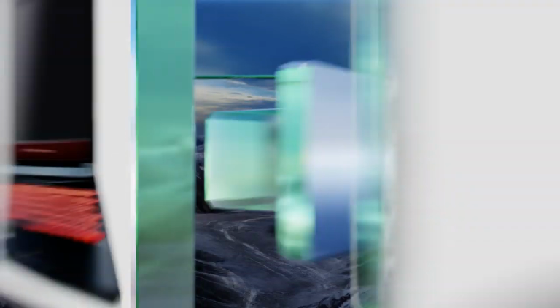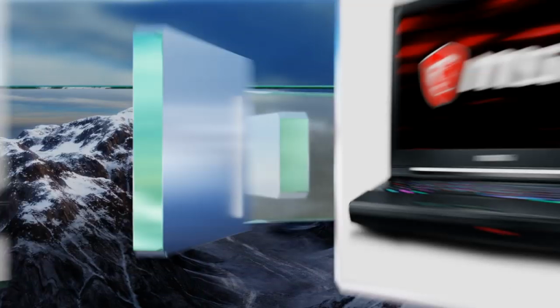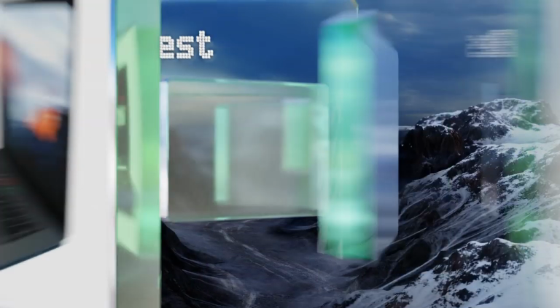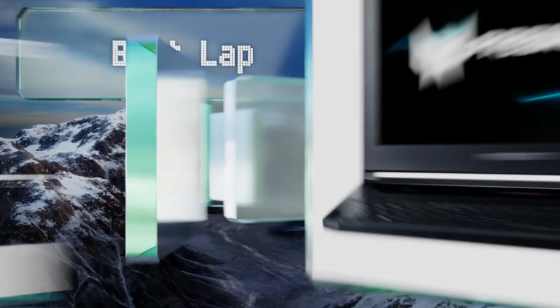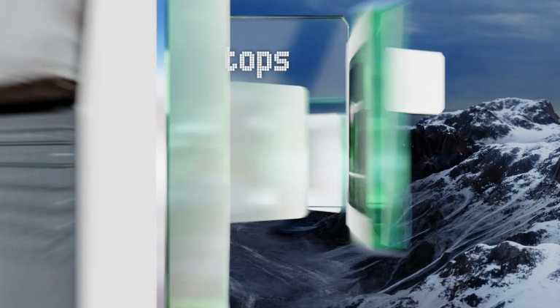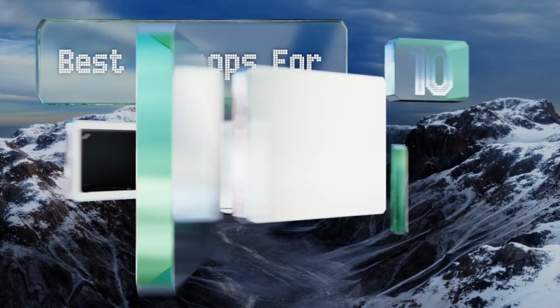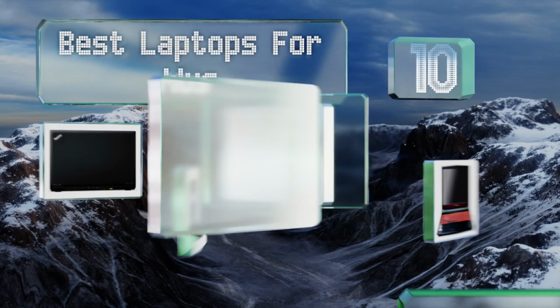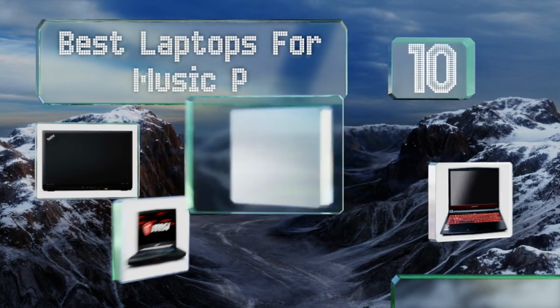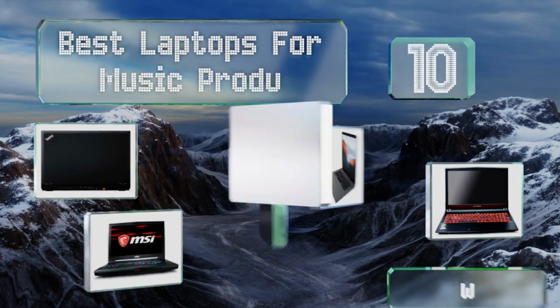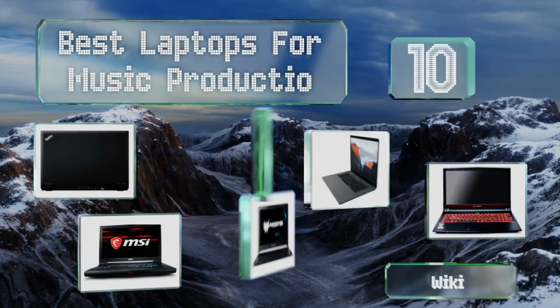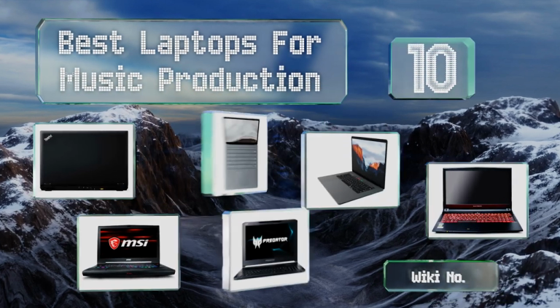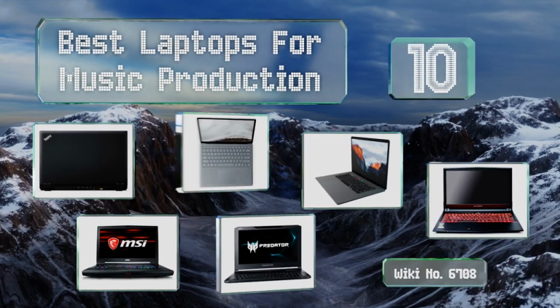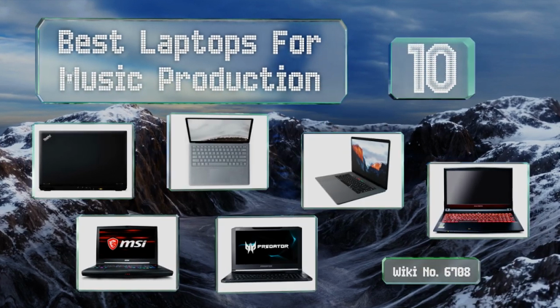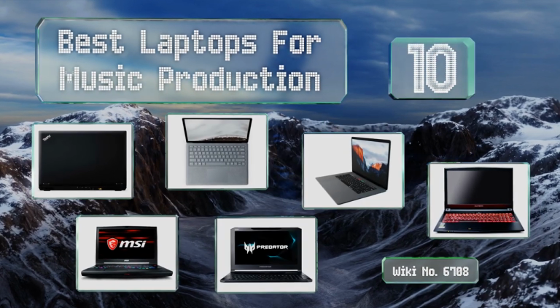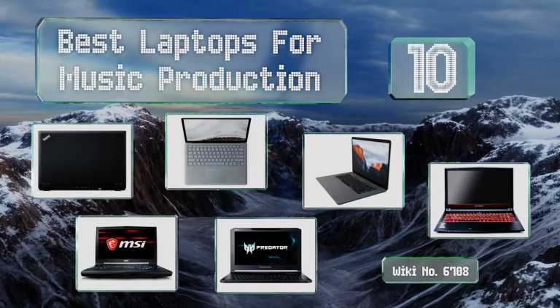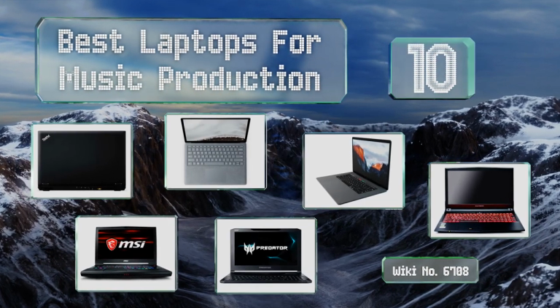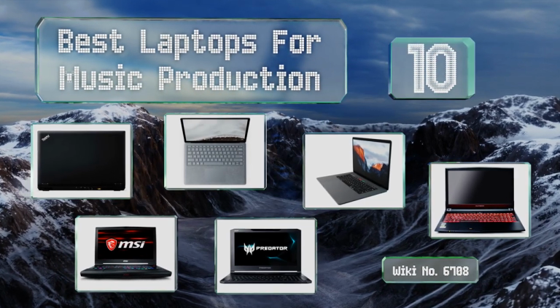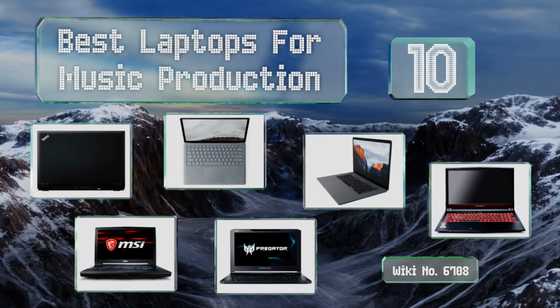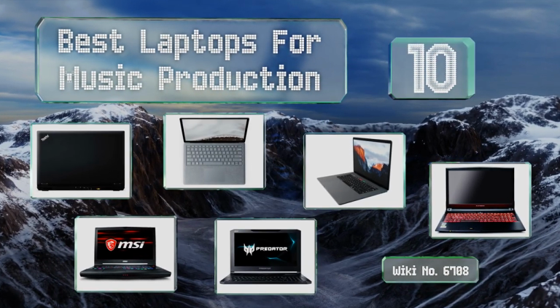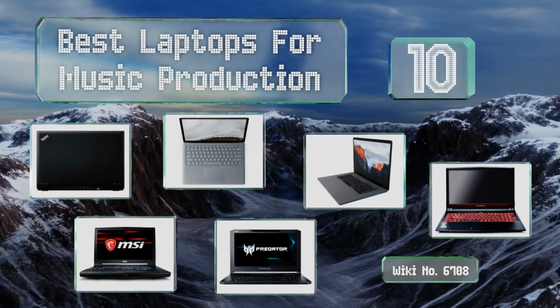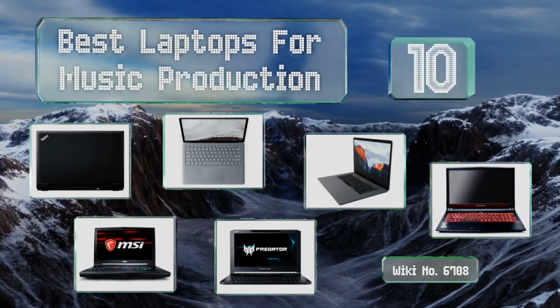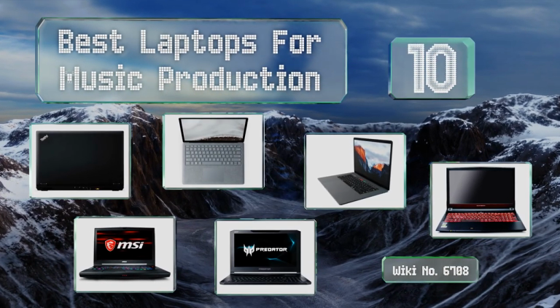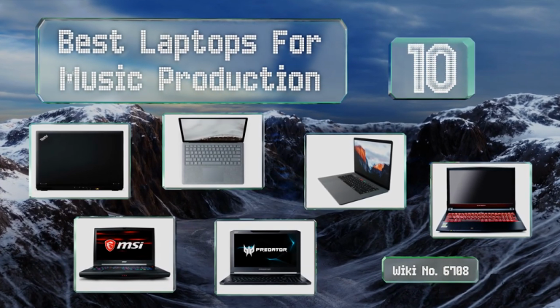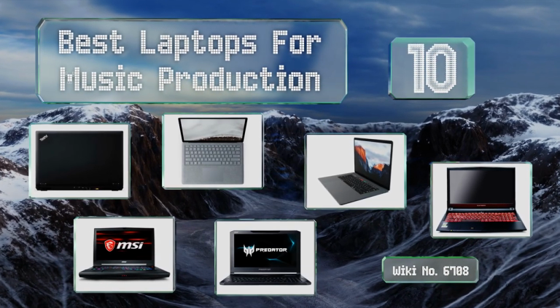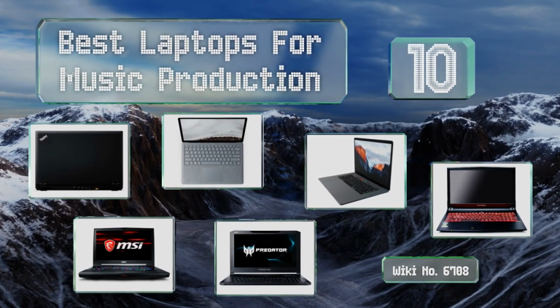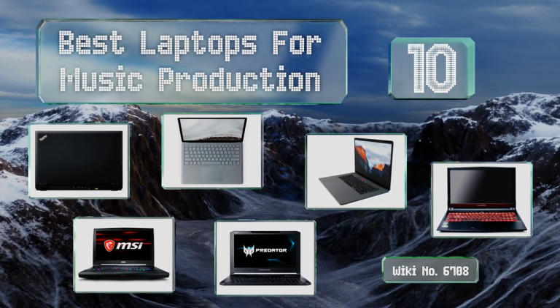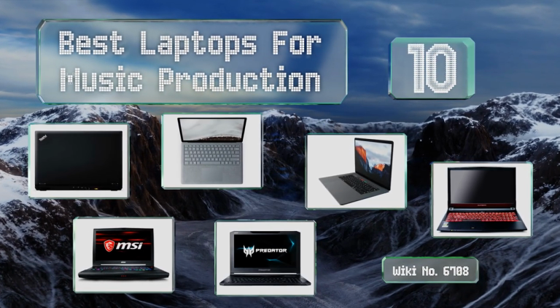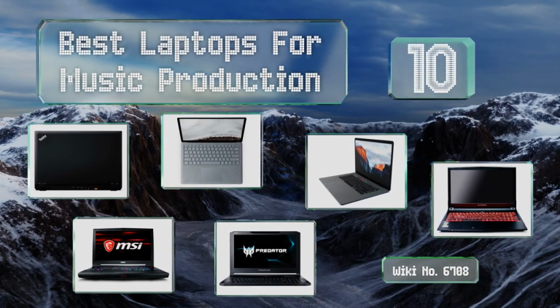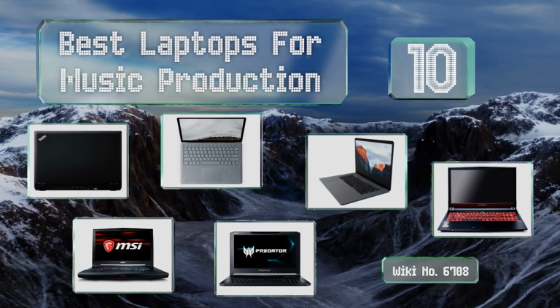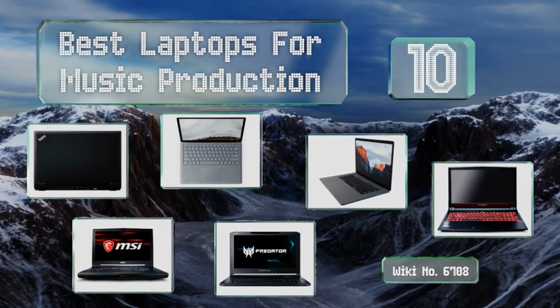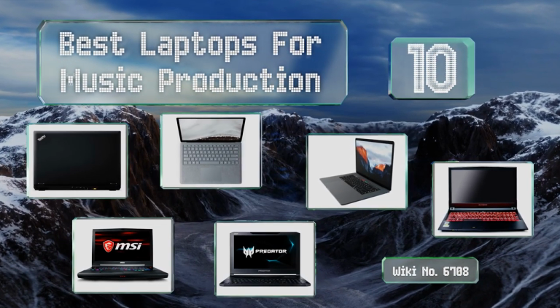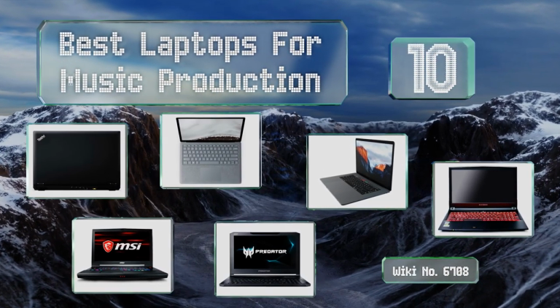EasyVid presents the 10 best laptops for music production. Let's get started with the list.